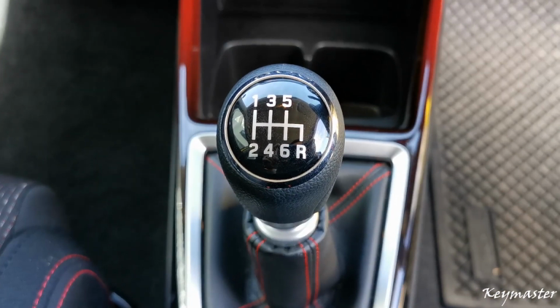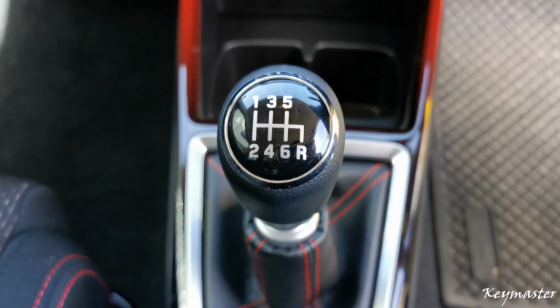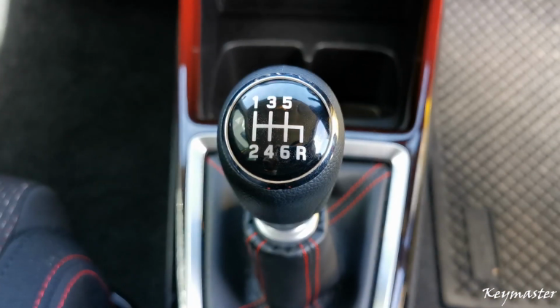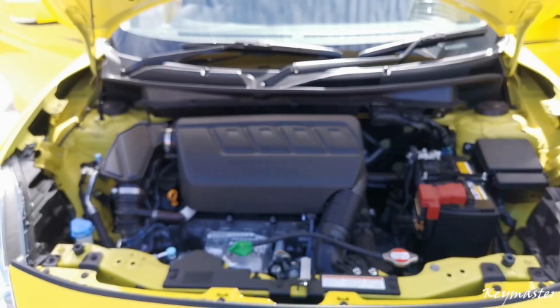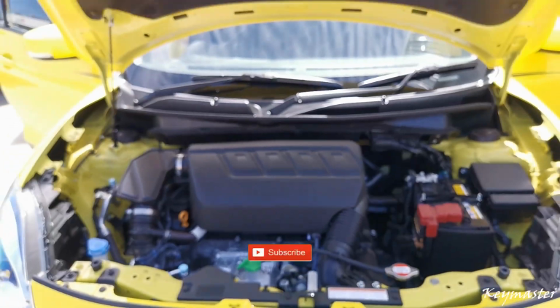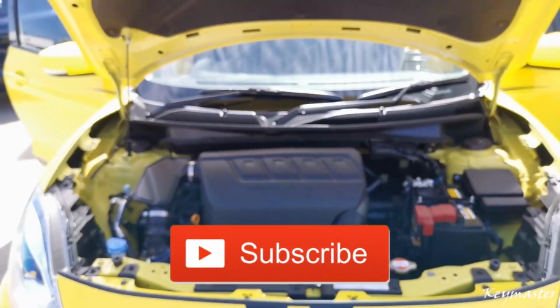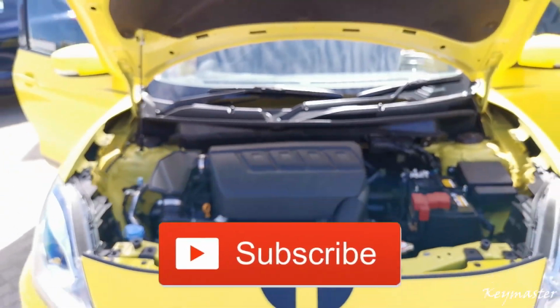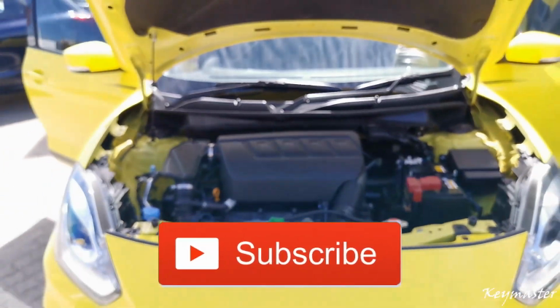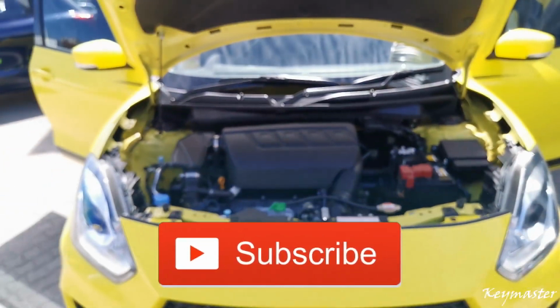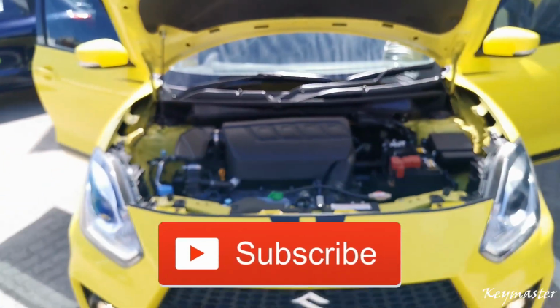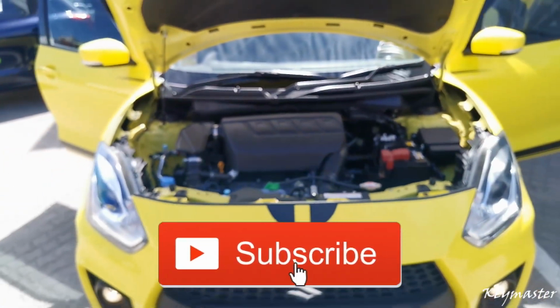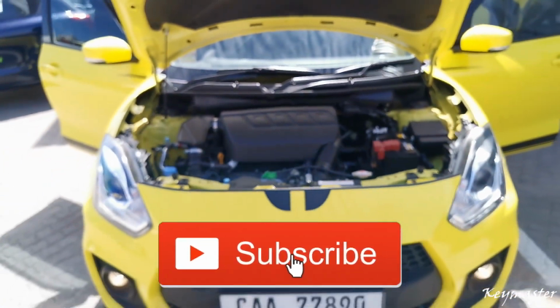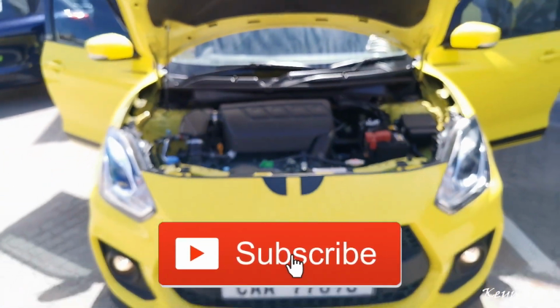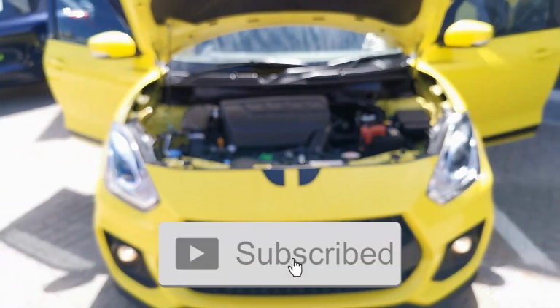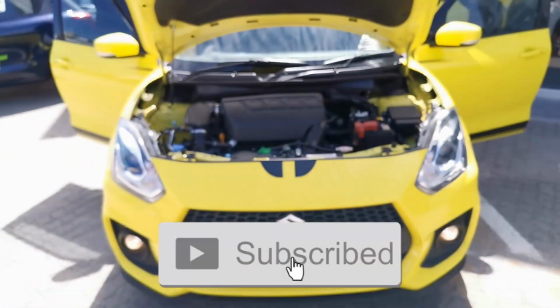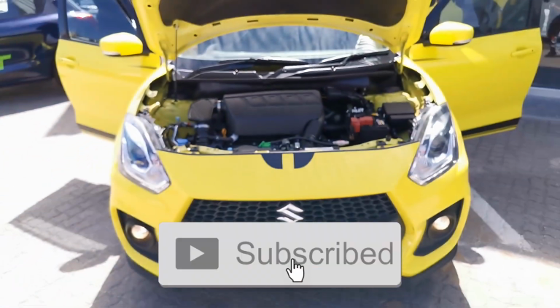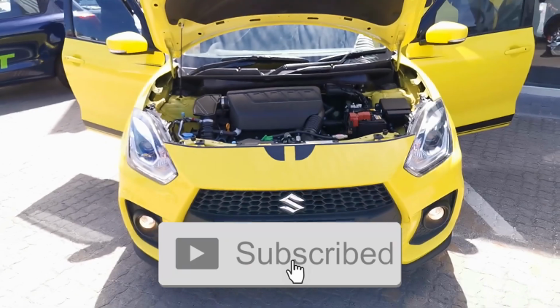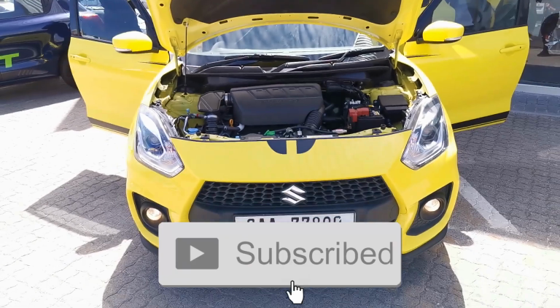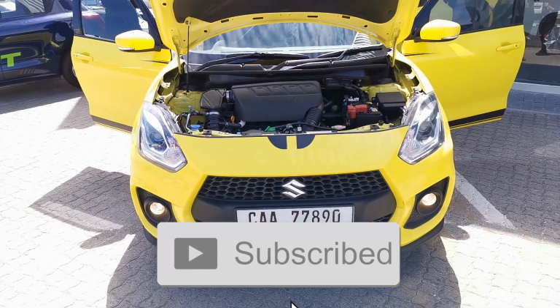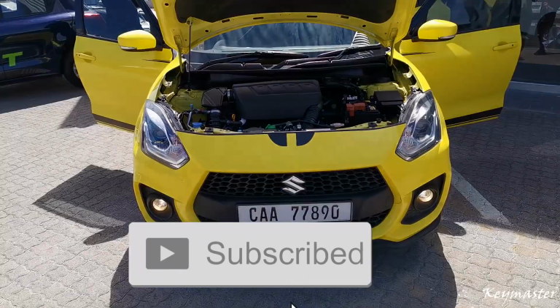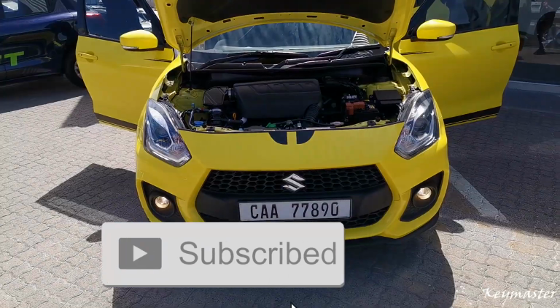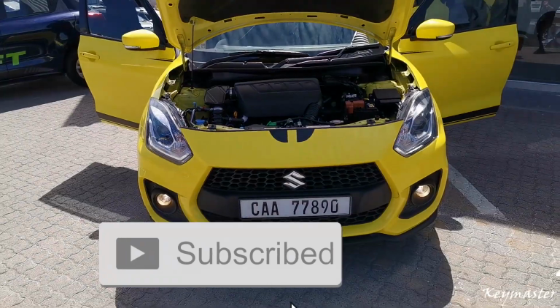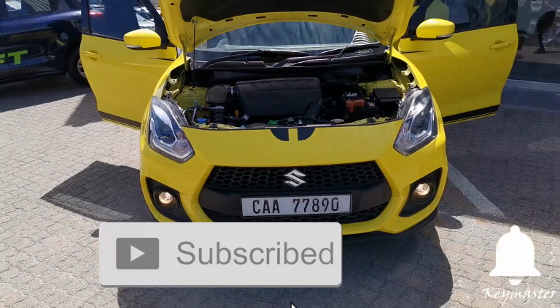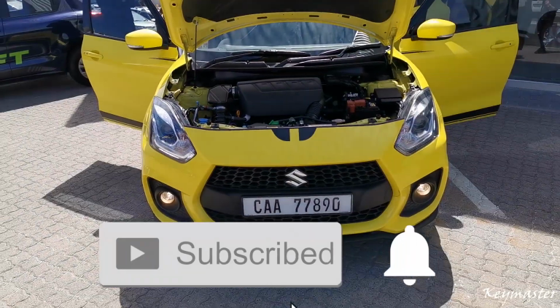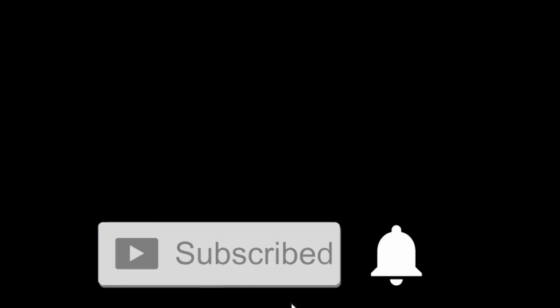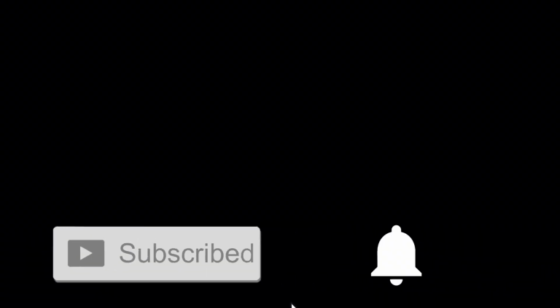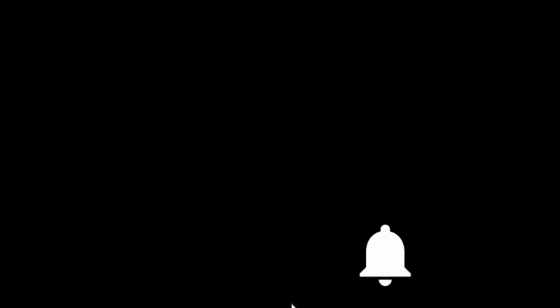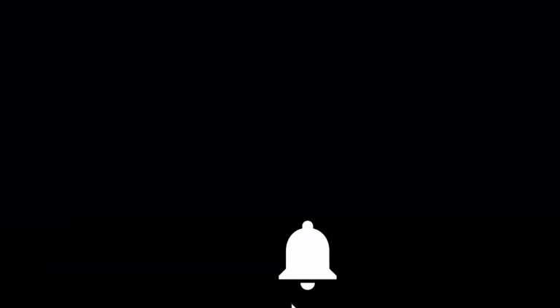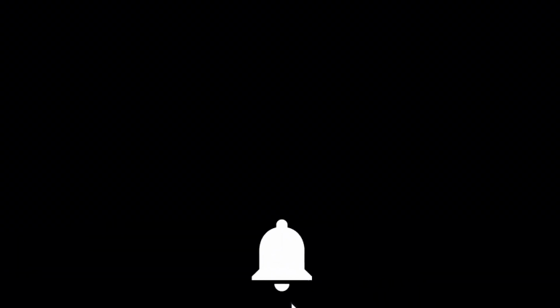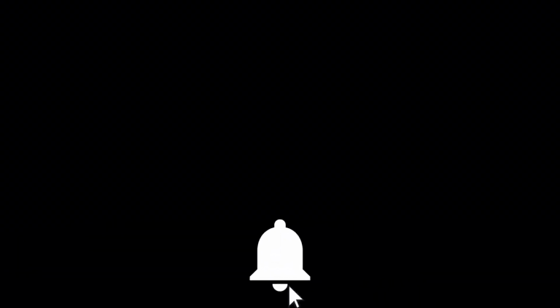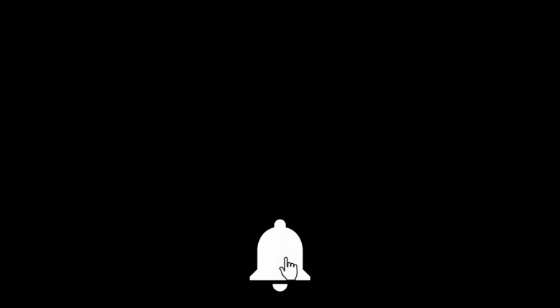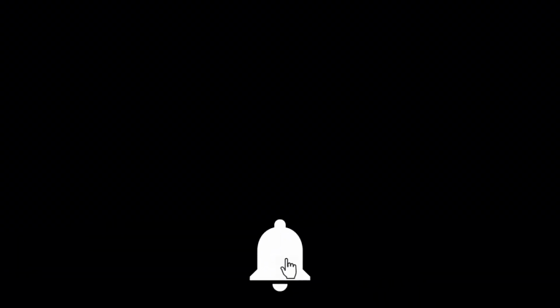I hope you guys enjoyed the video — don't forget to subscribe, like and comment below.